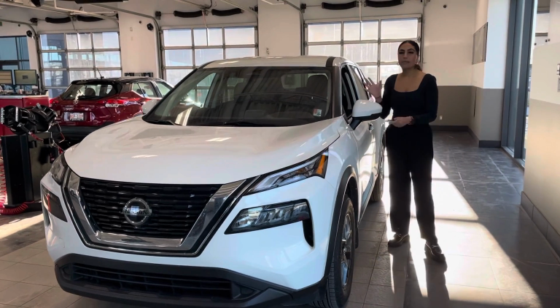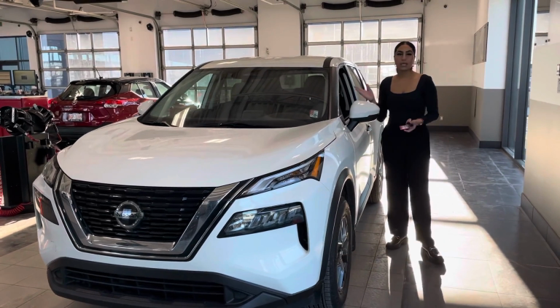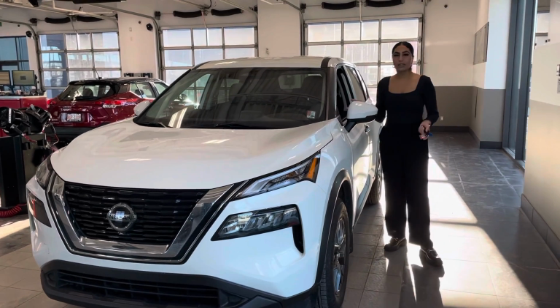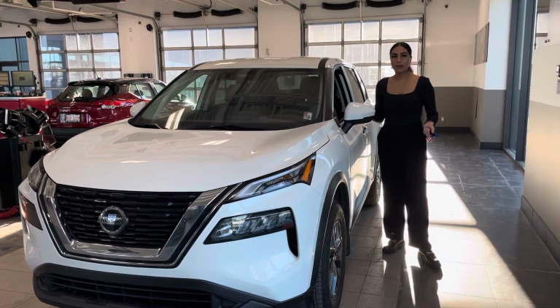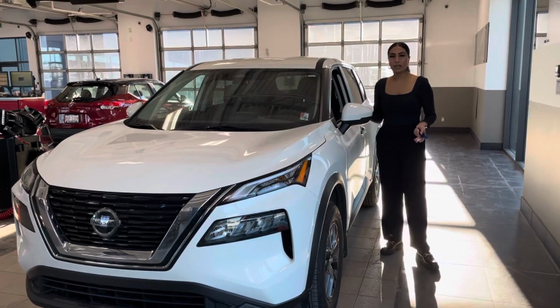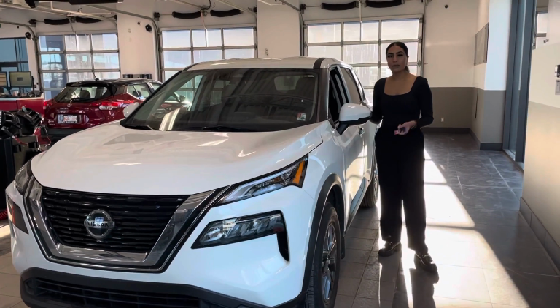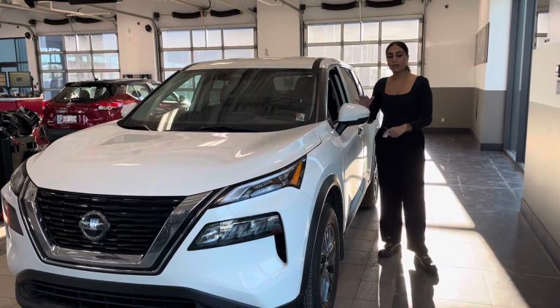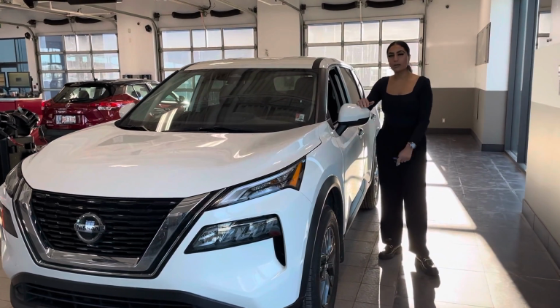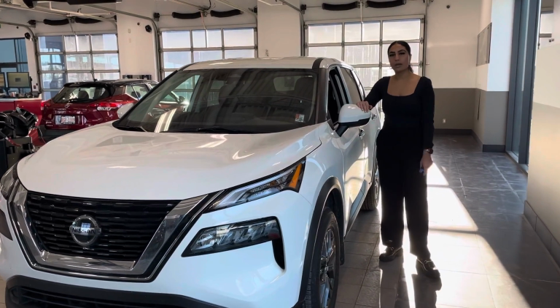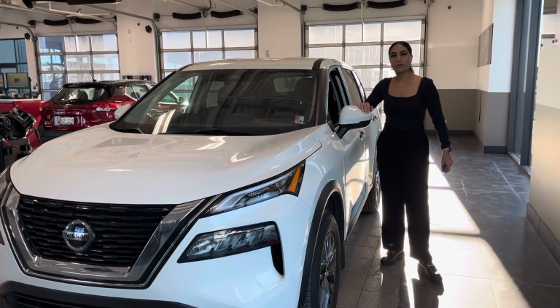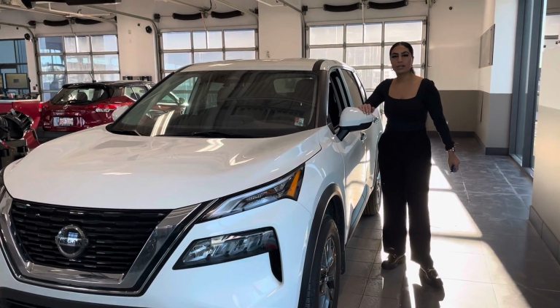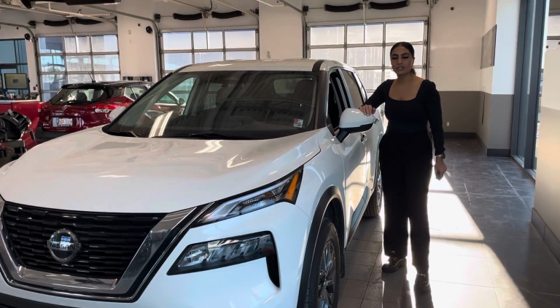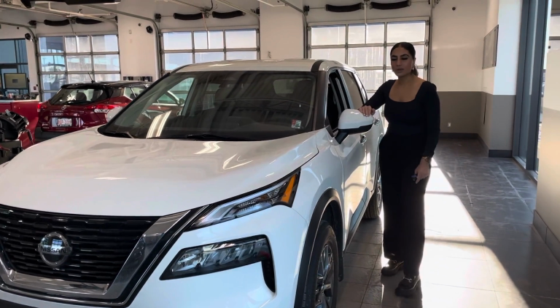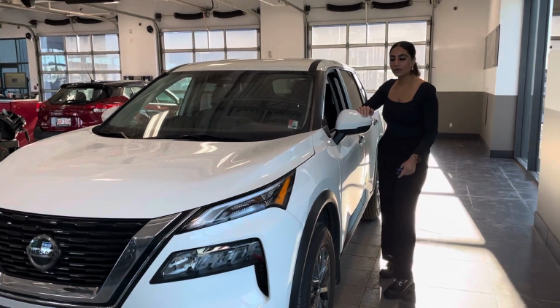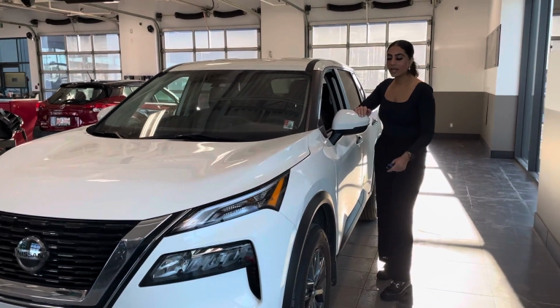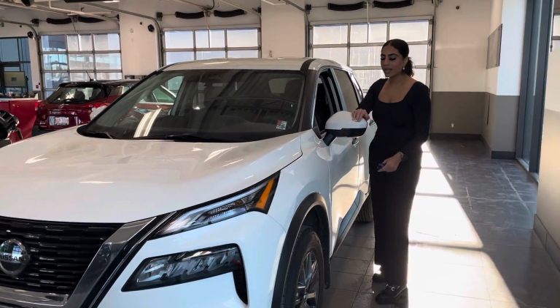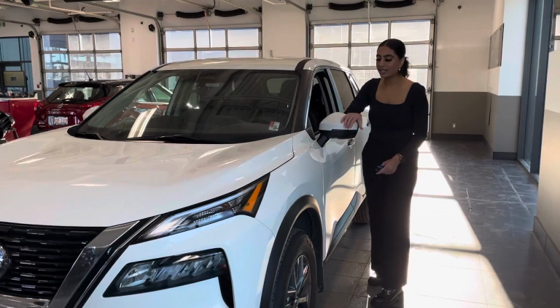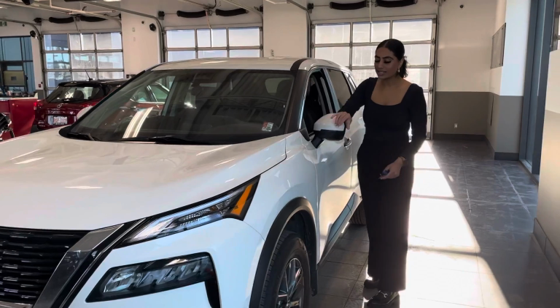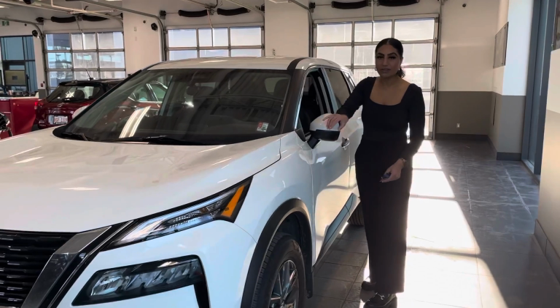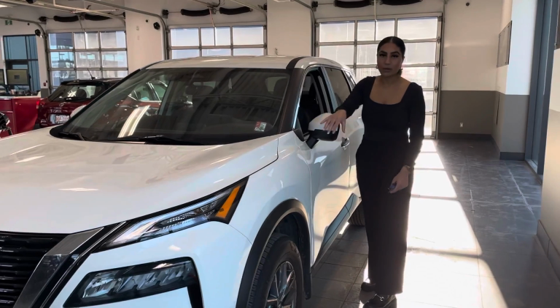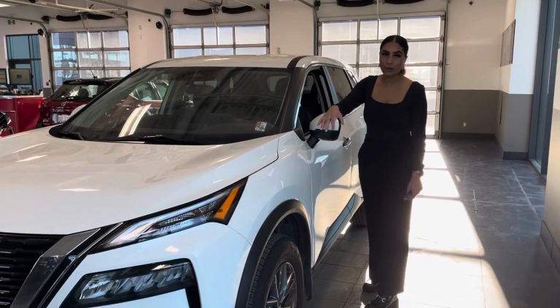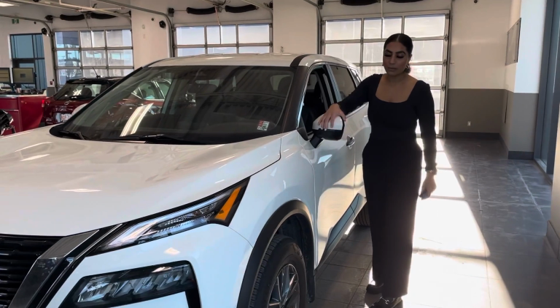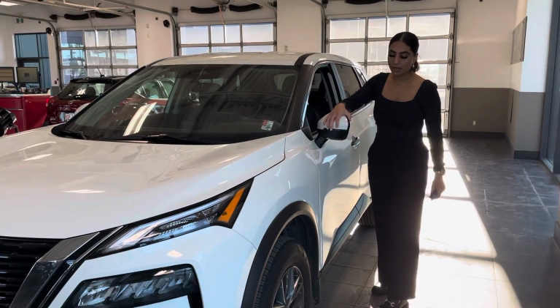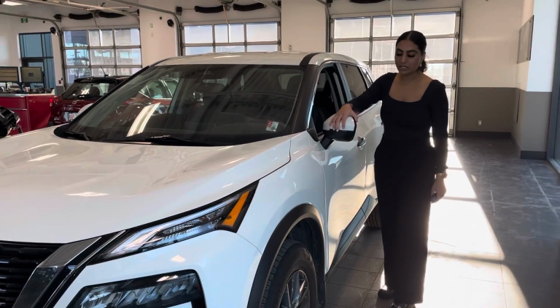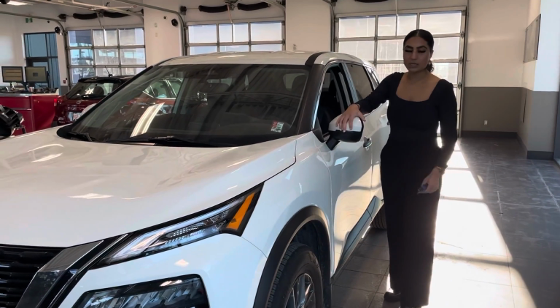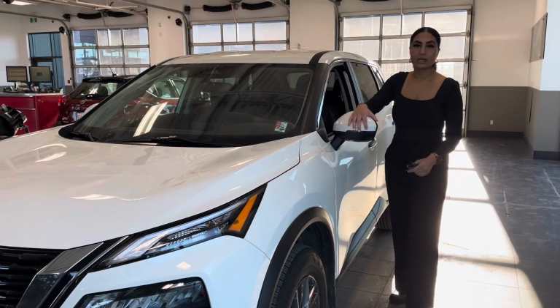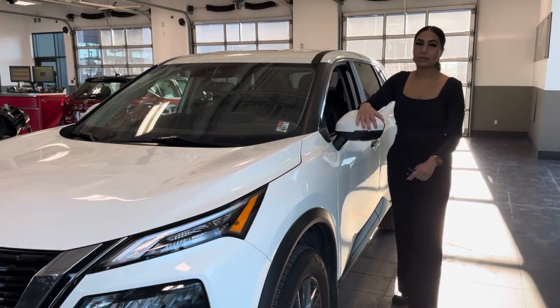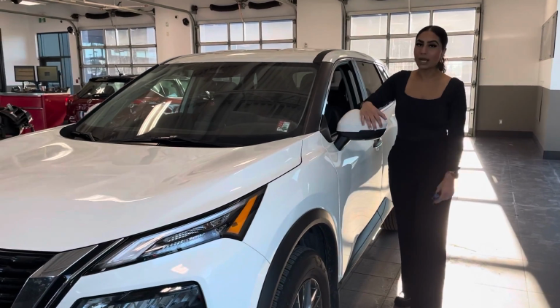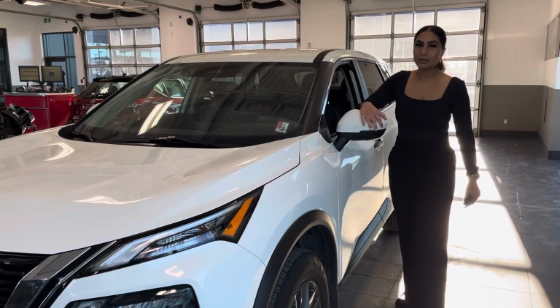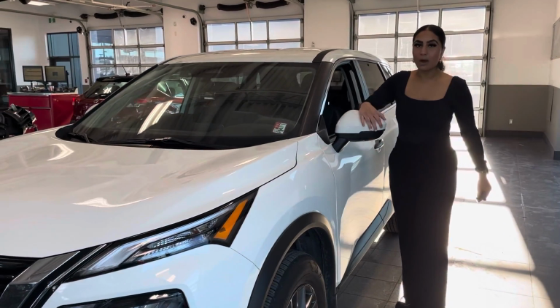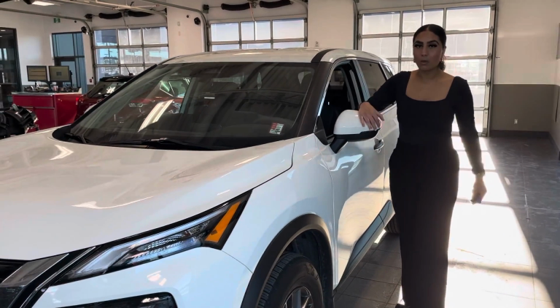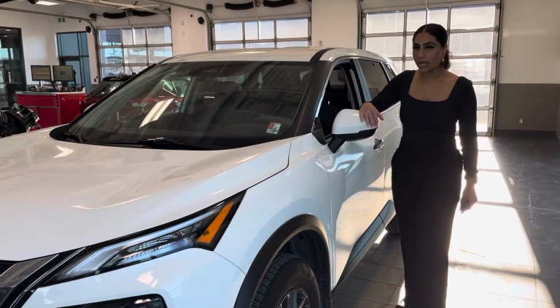In the front here, I really wanted to show you that it does have the breakaway mirrors as well as the blind spot monitoring.